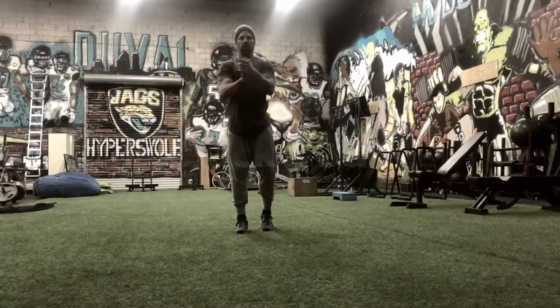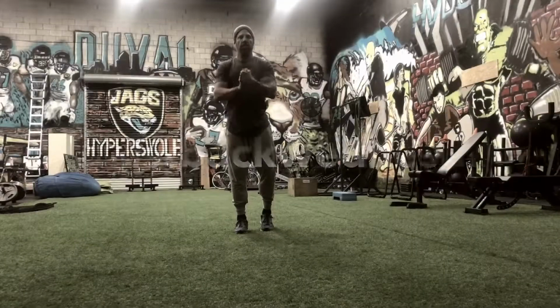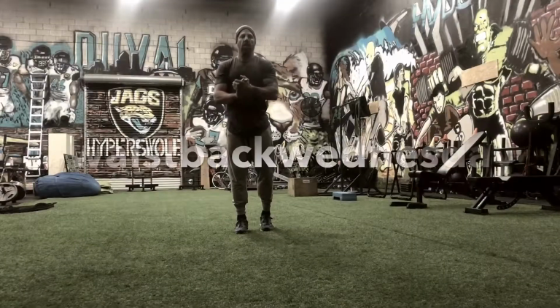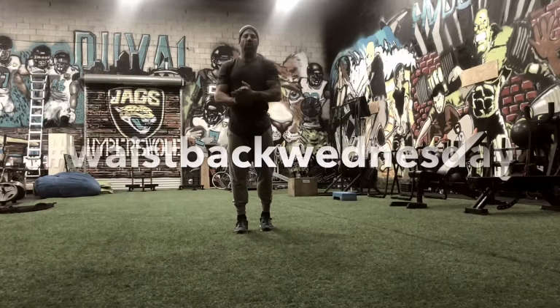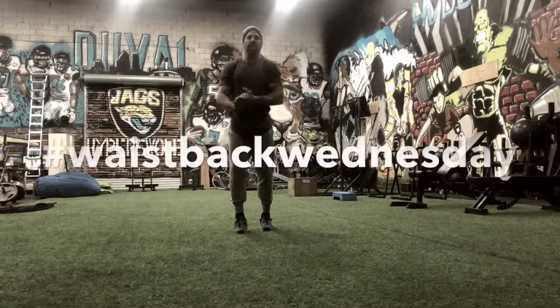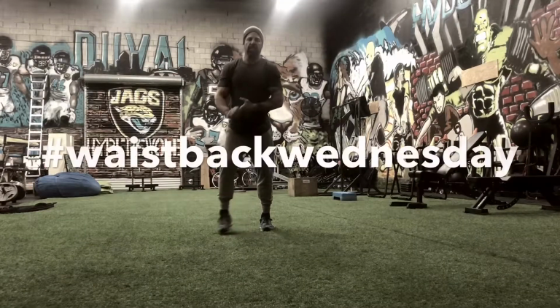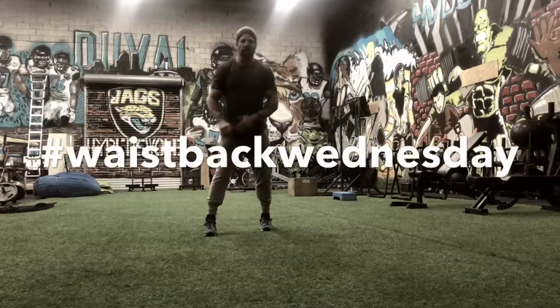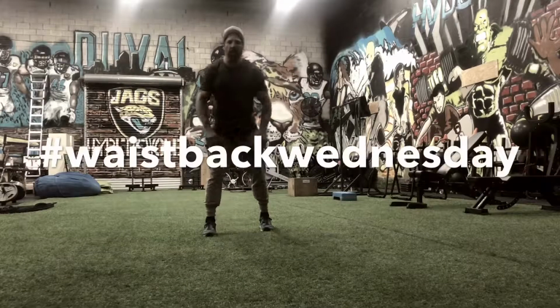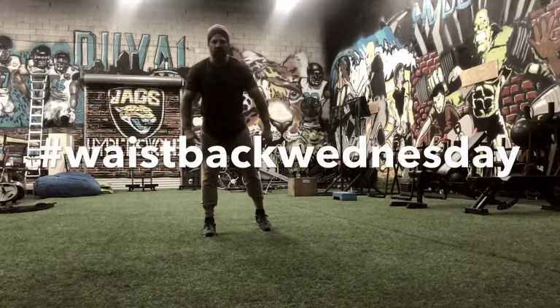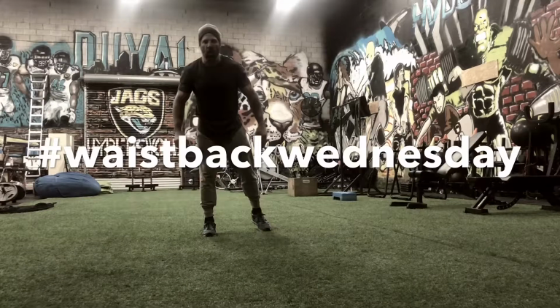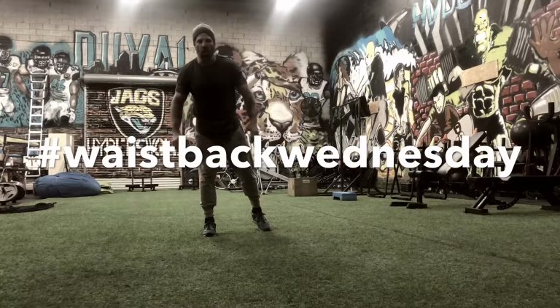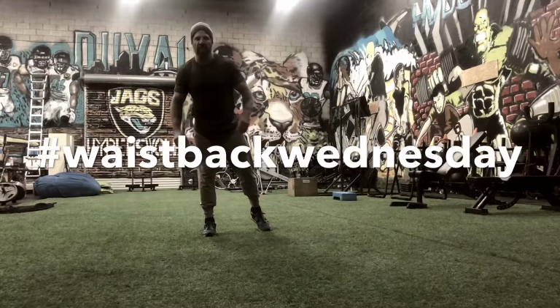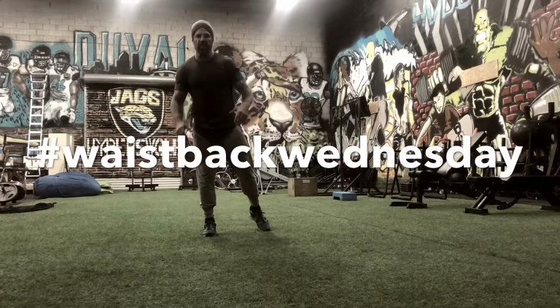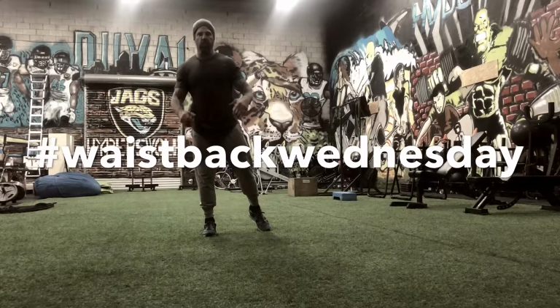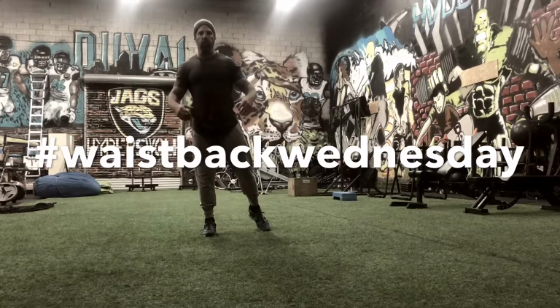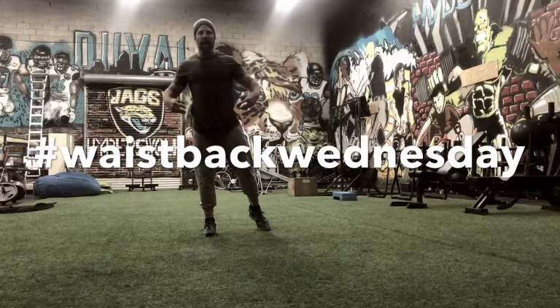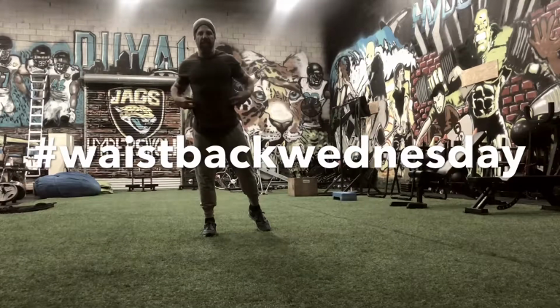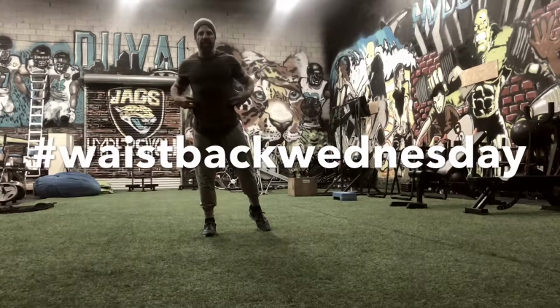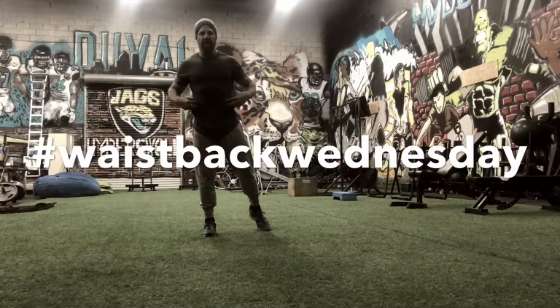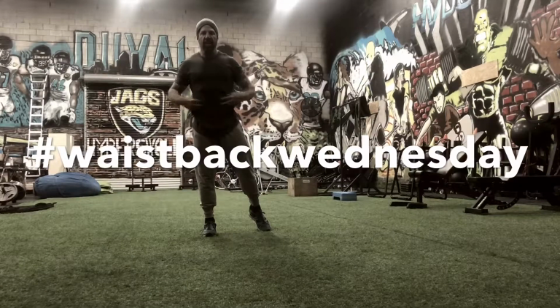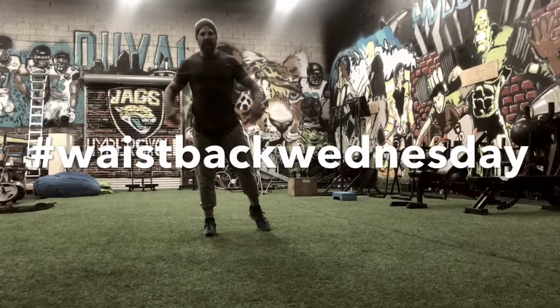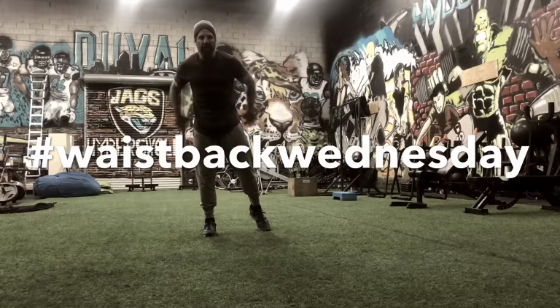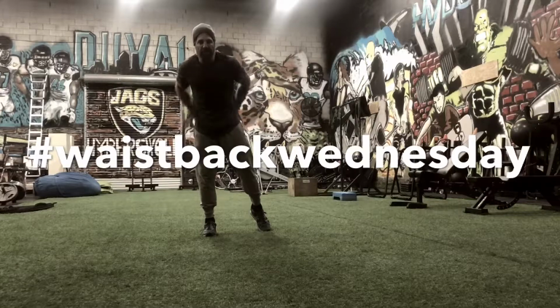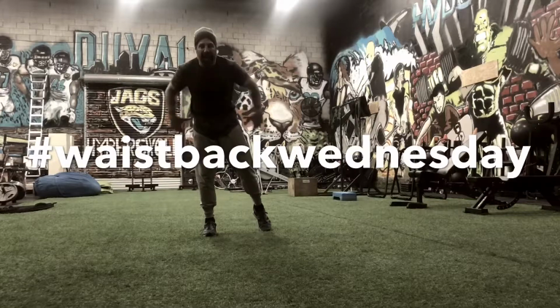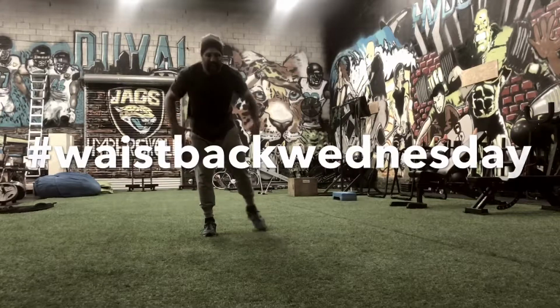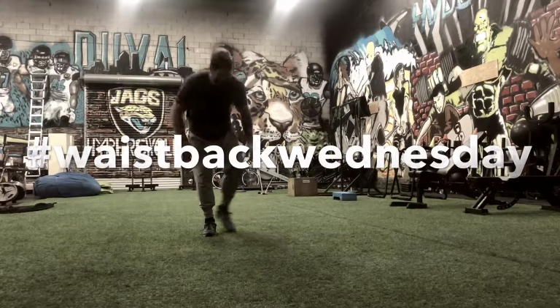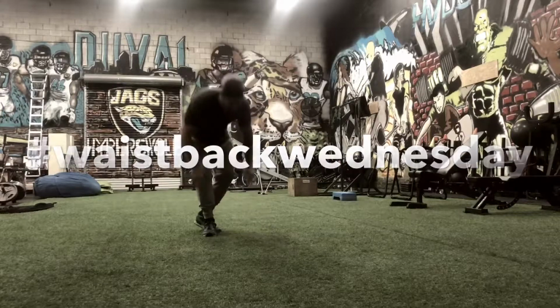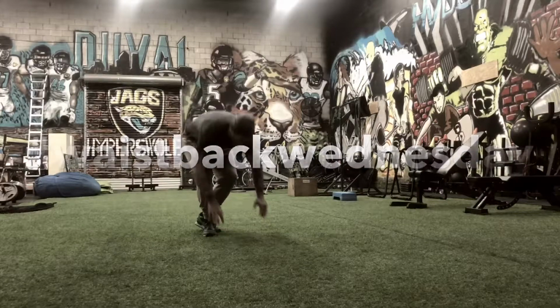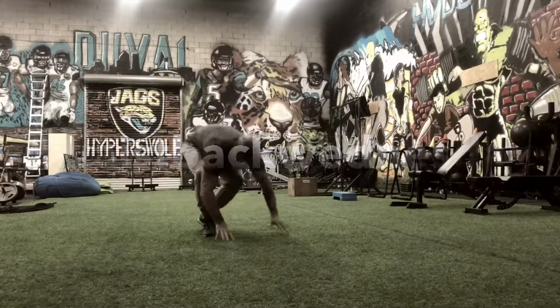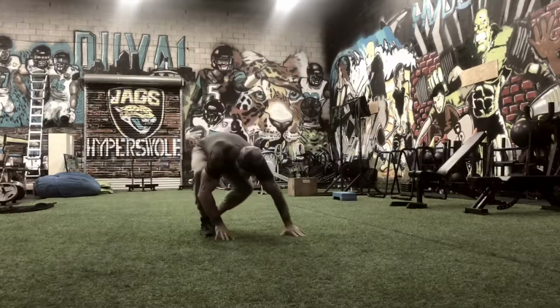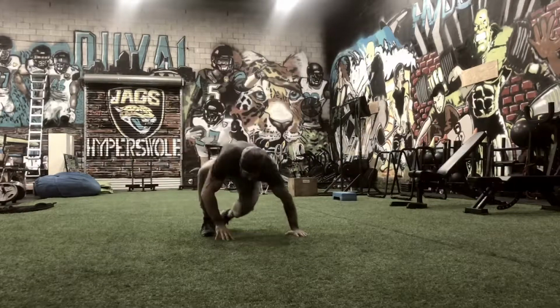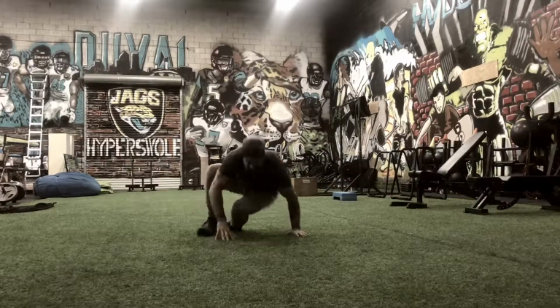Alright, let's get up, let's get going. This is Waist and Back Wednesday.